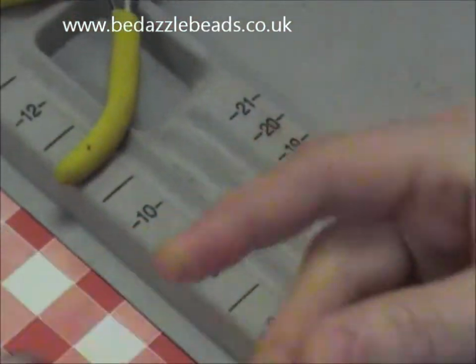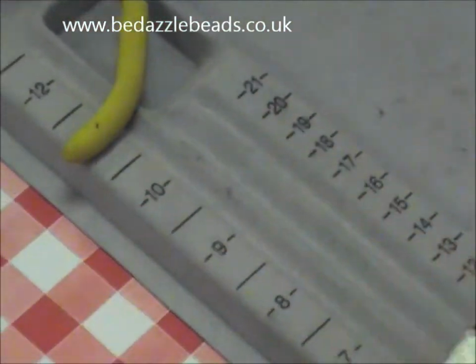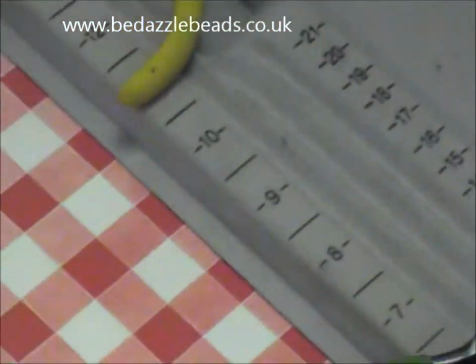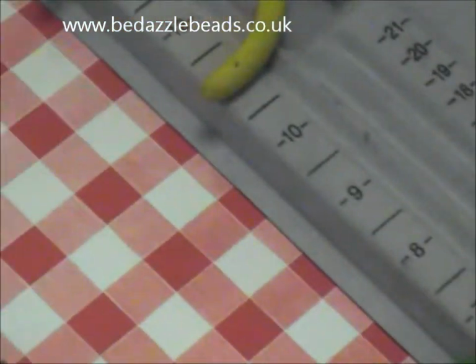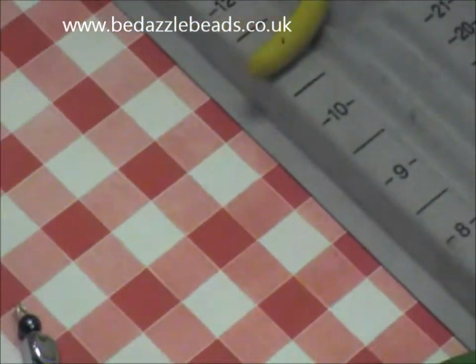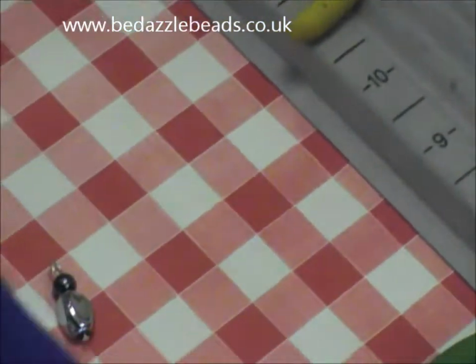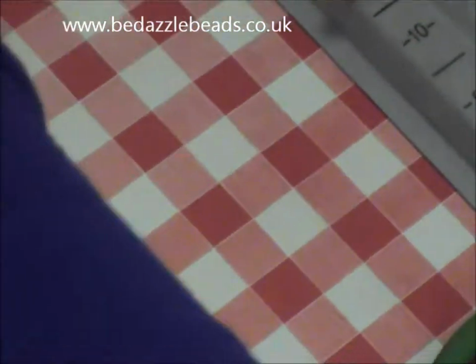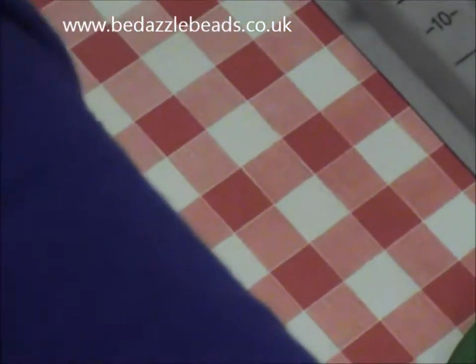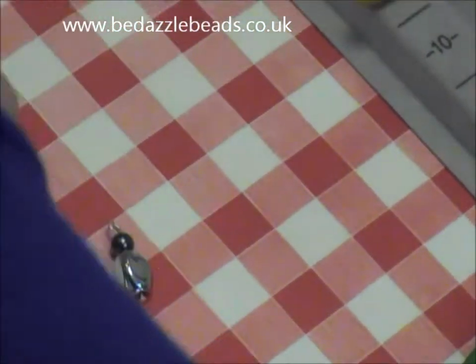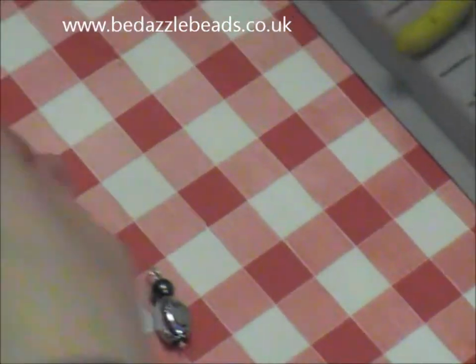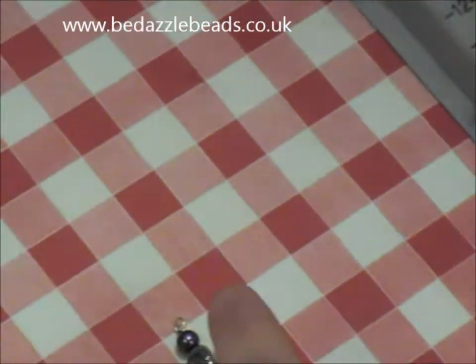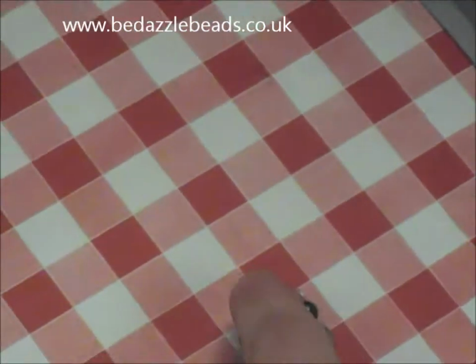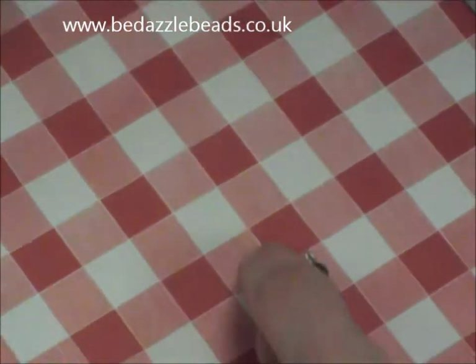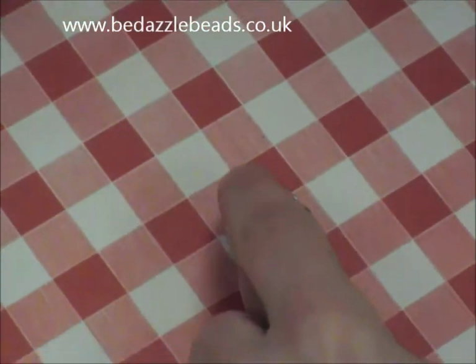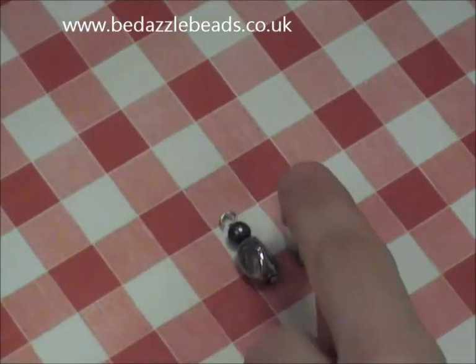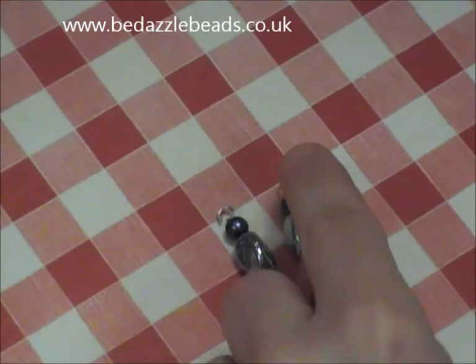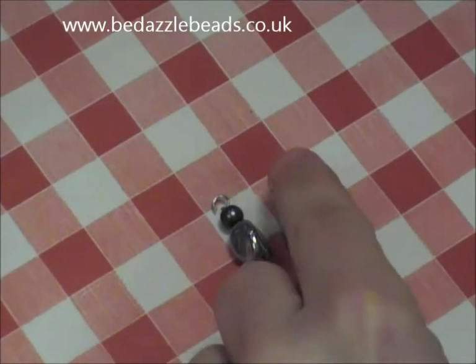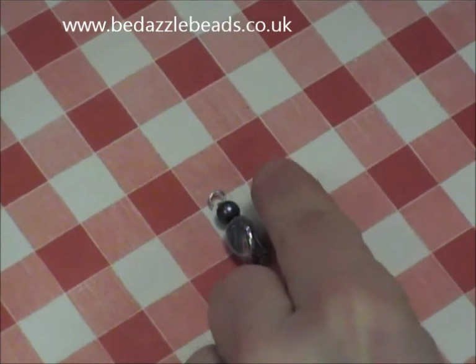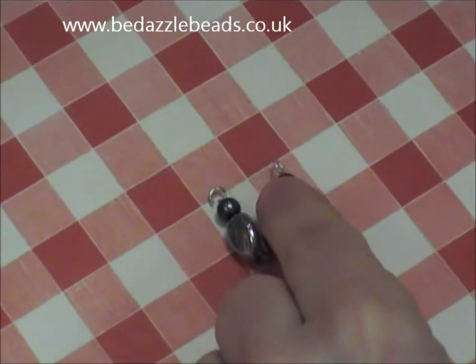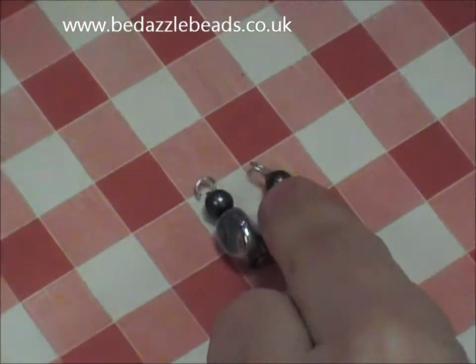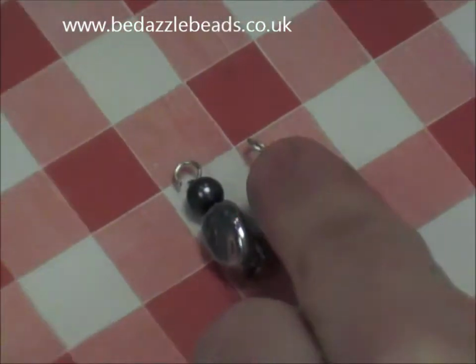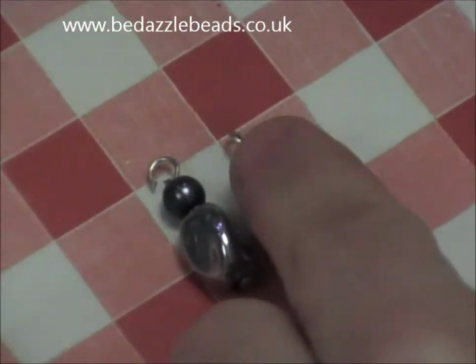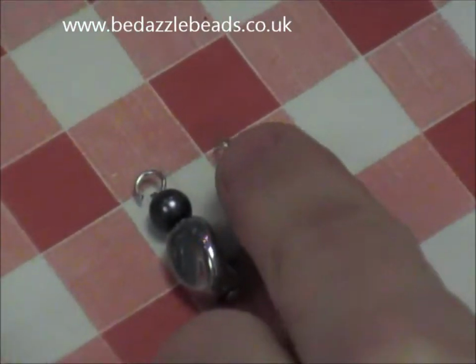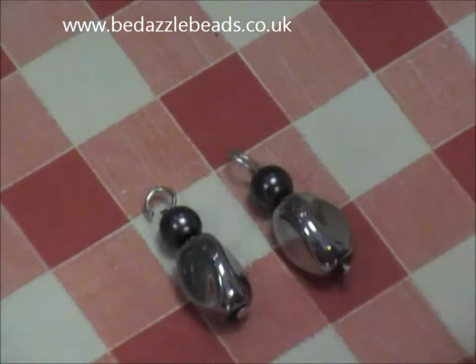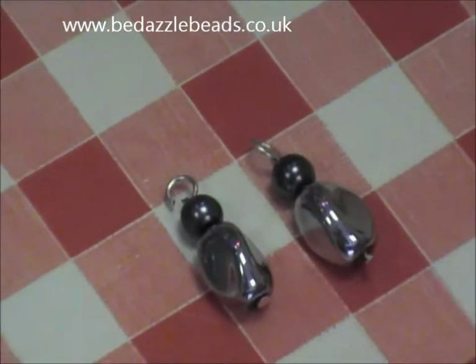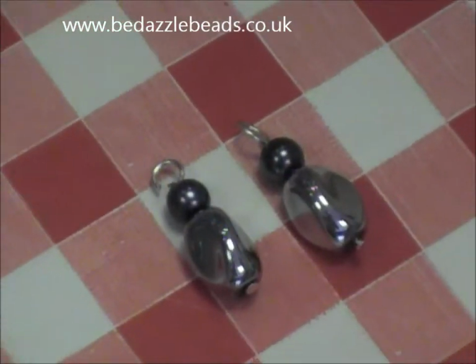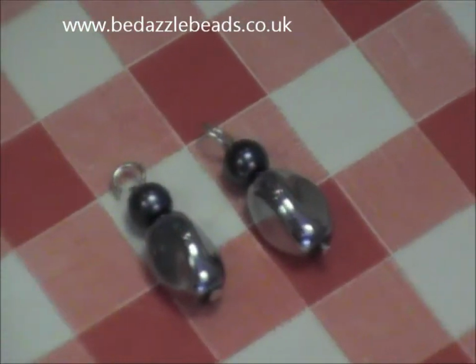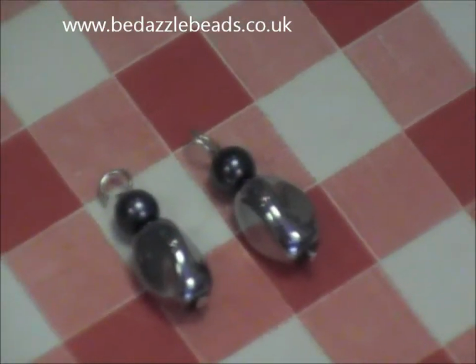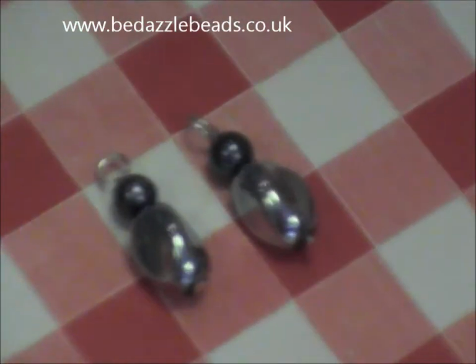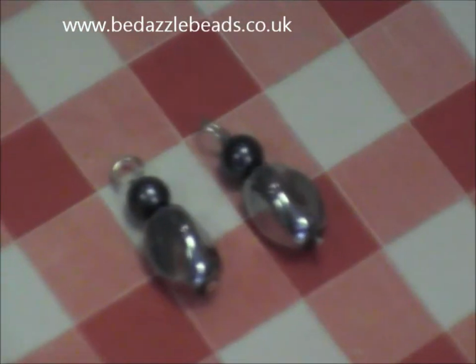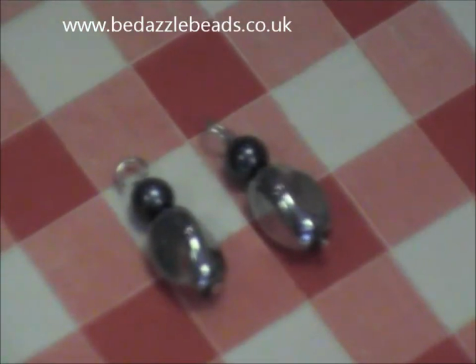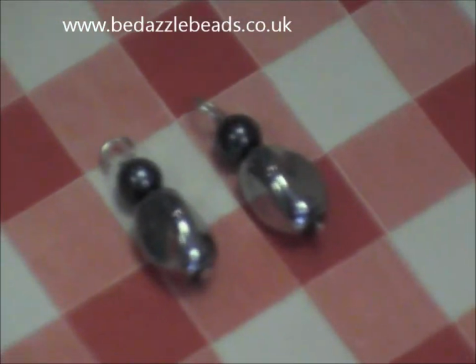Then you have your little hooks like this one. Flip your hand, flip your pin.